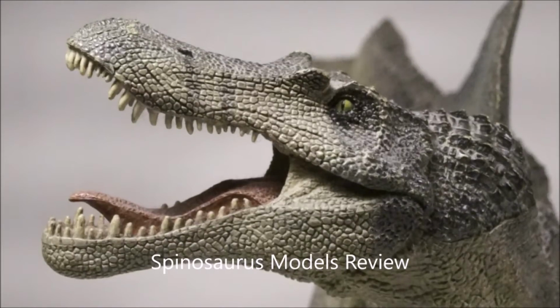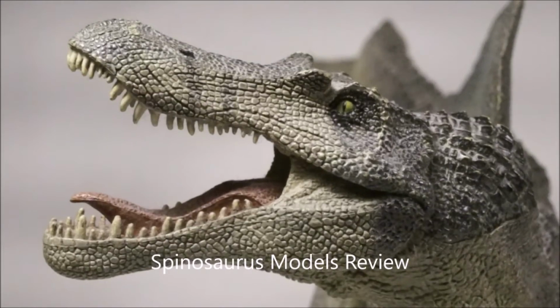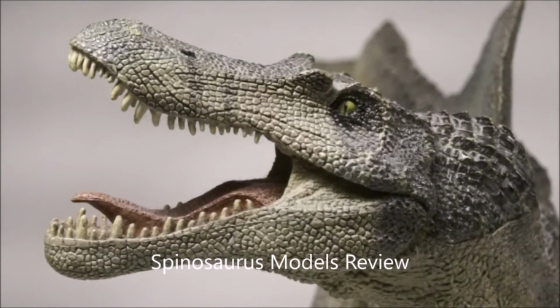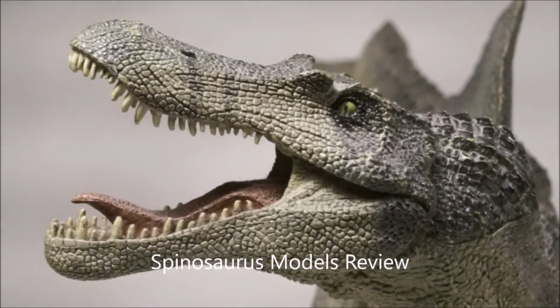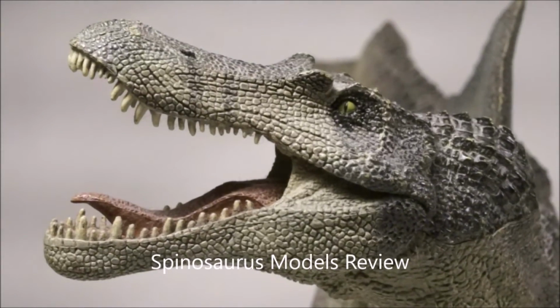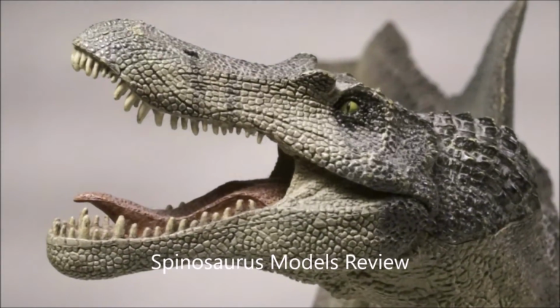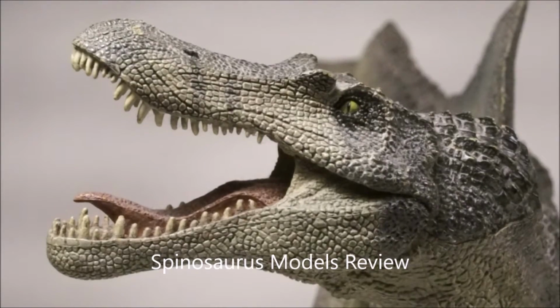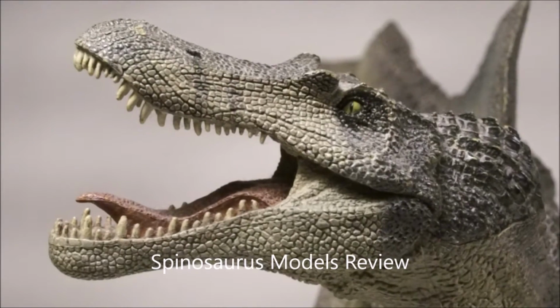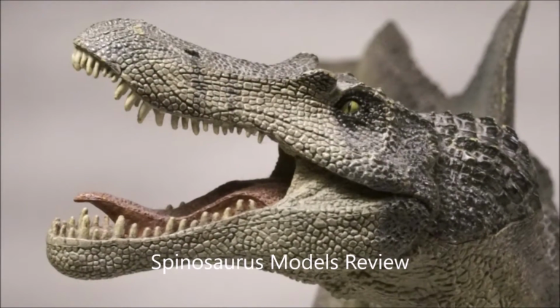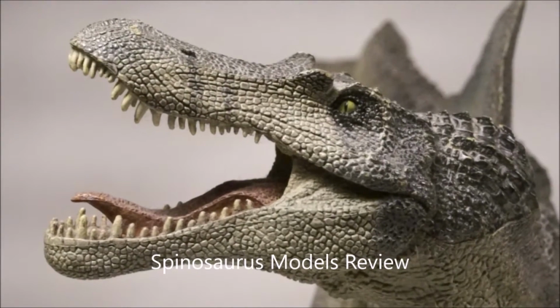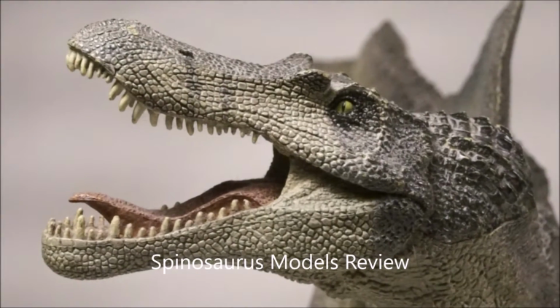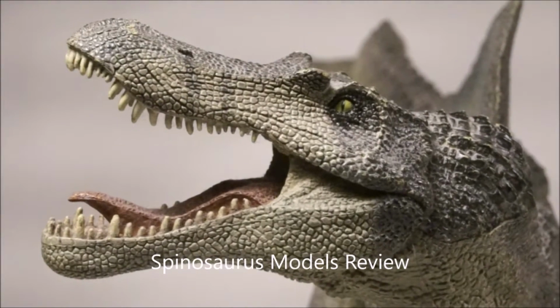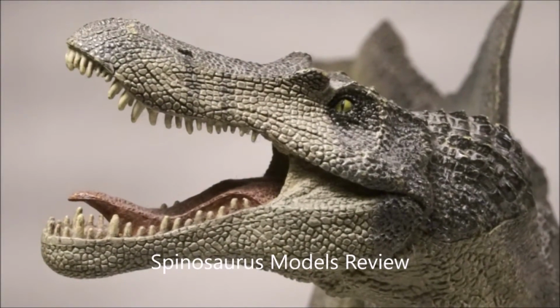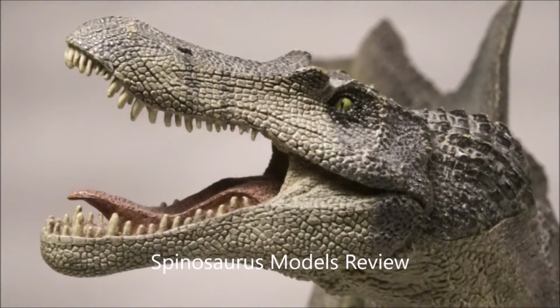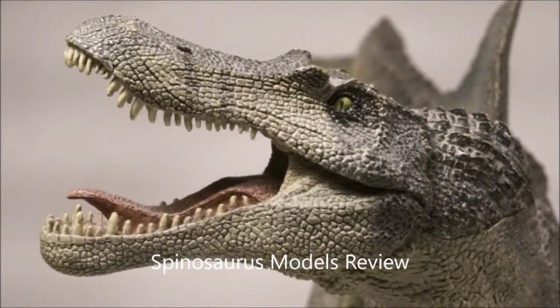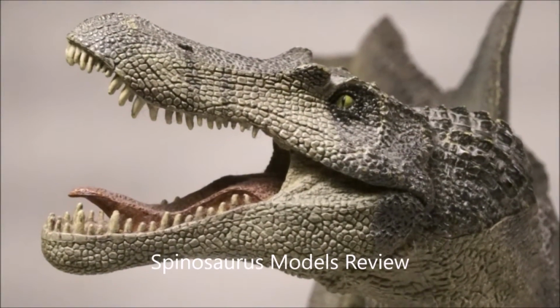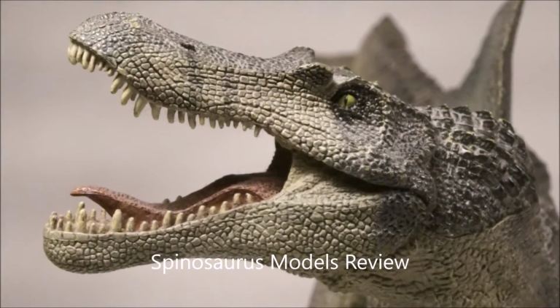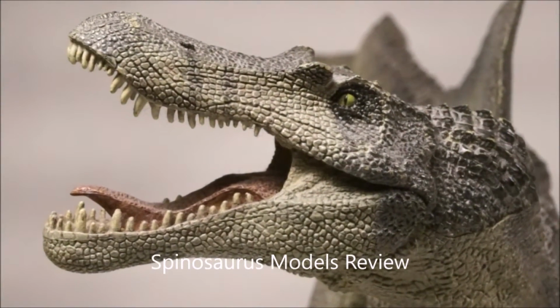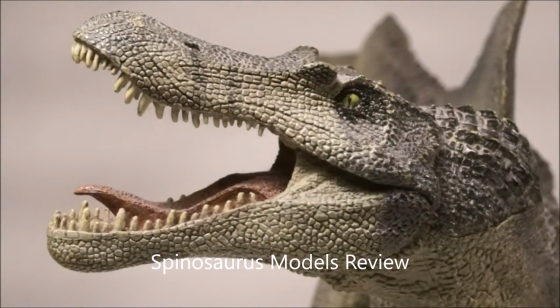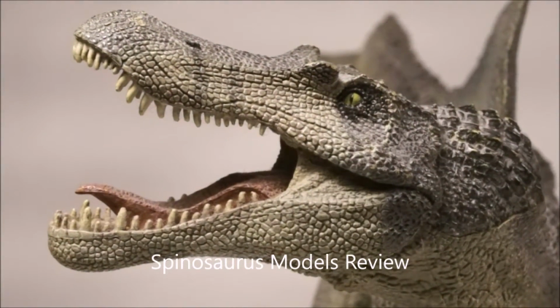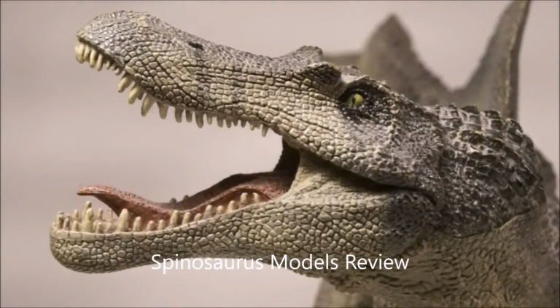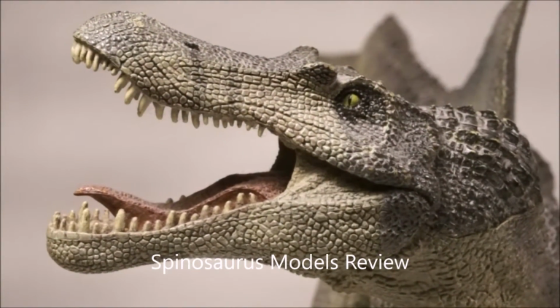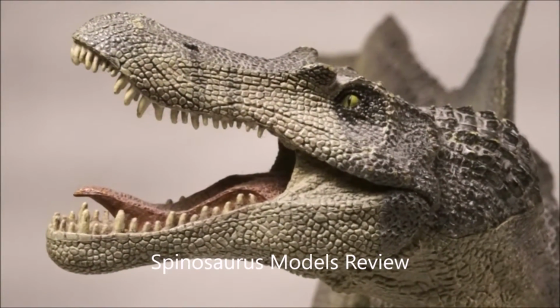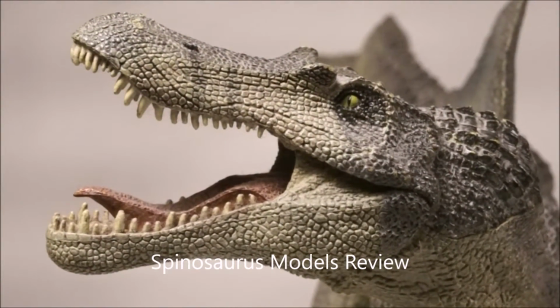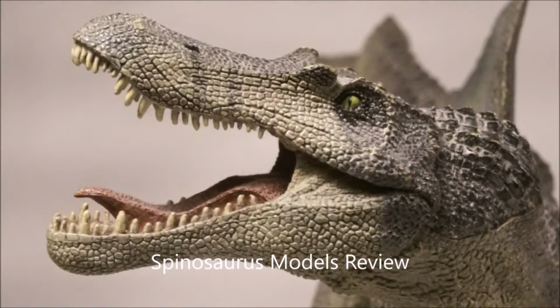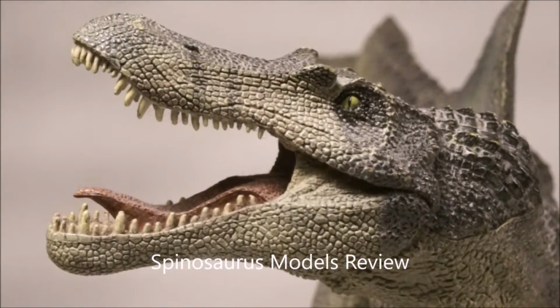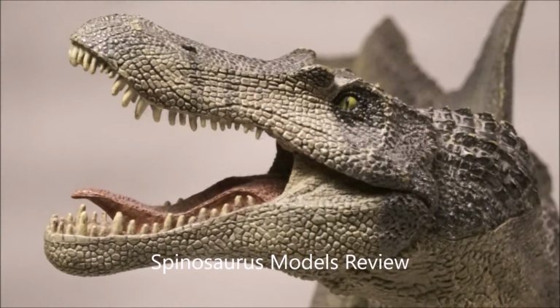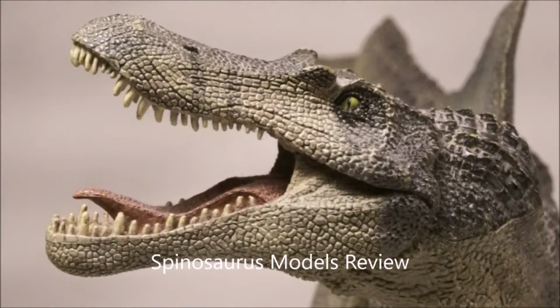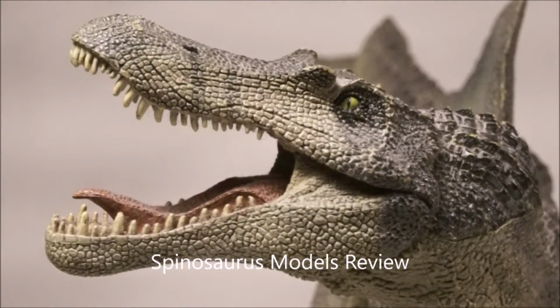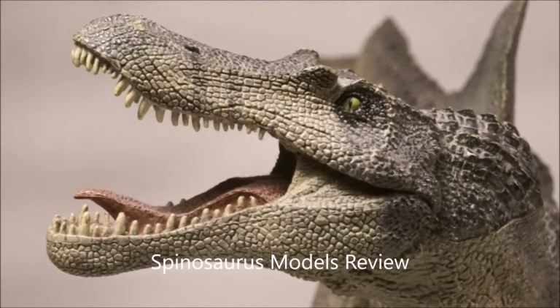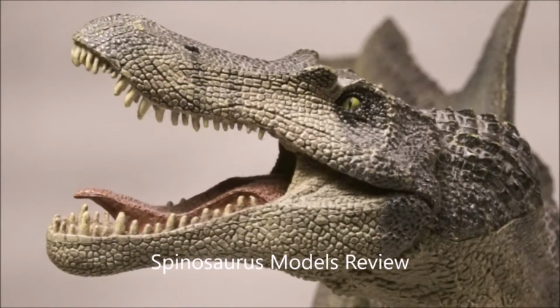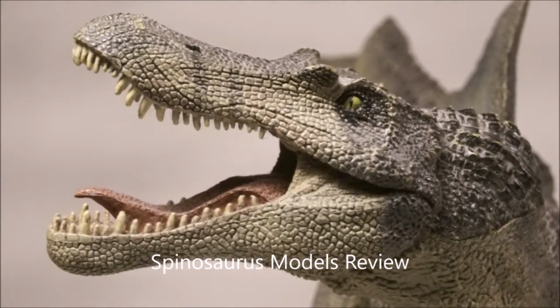Welcome back to Dino Joe's Dinosaur Model Blog. Today we are looking at Spinosaurus models.